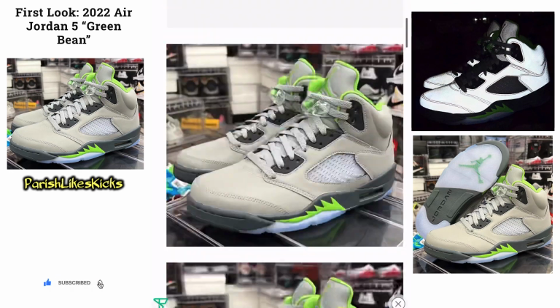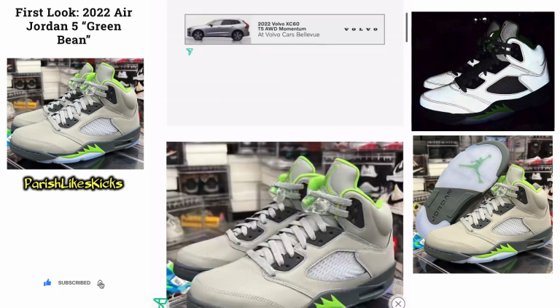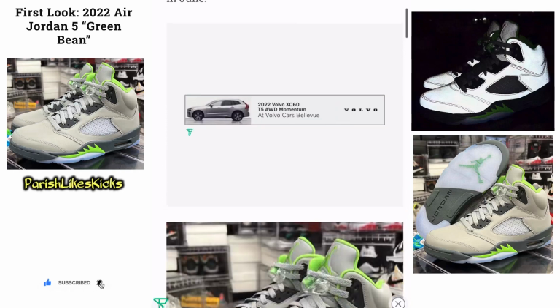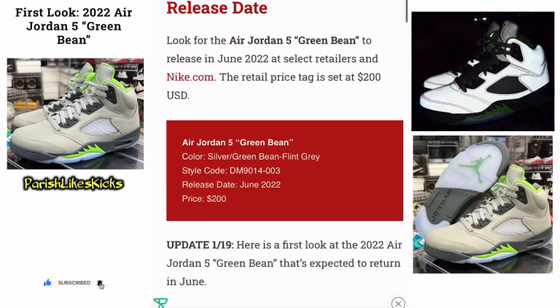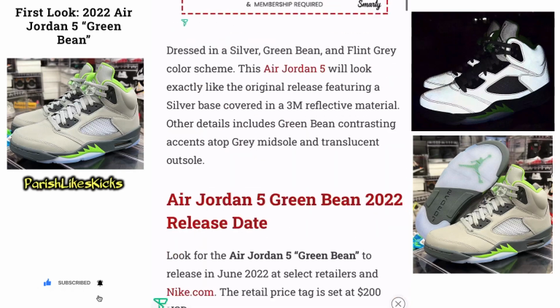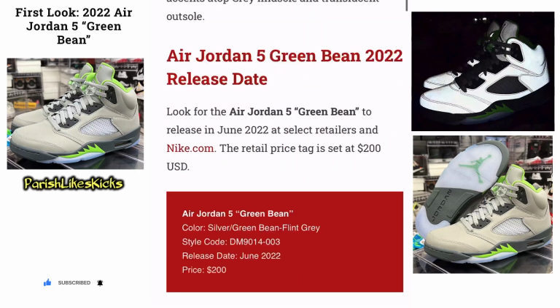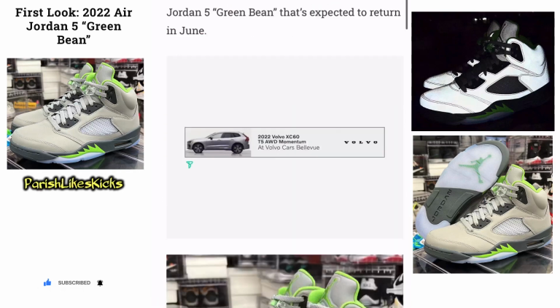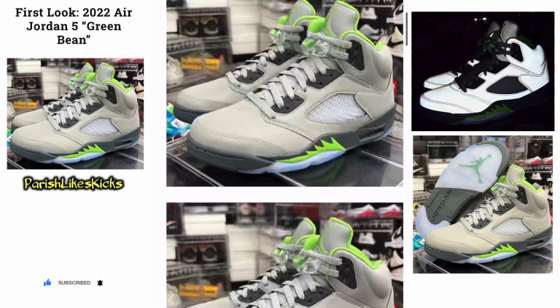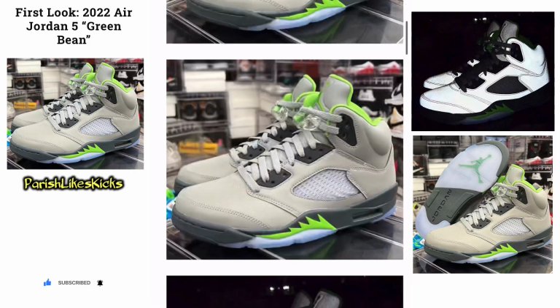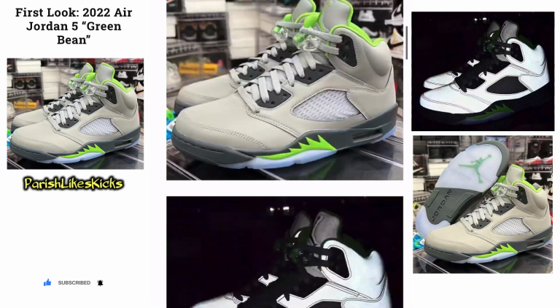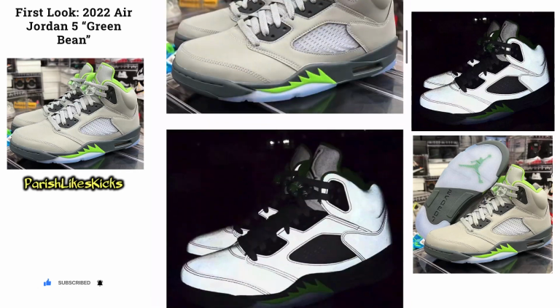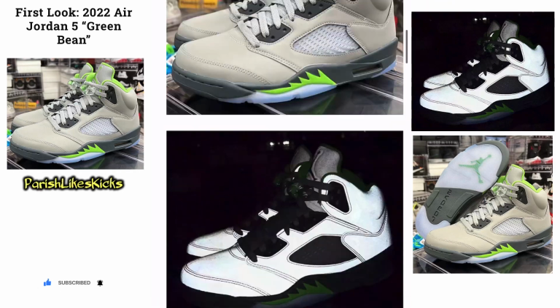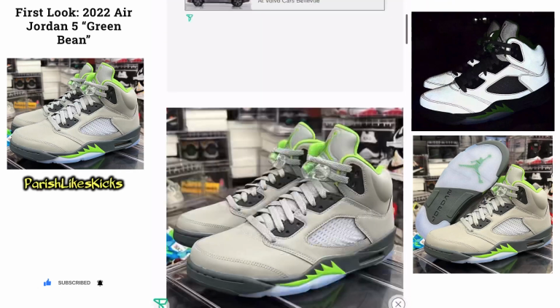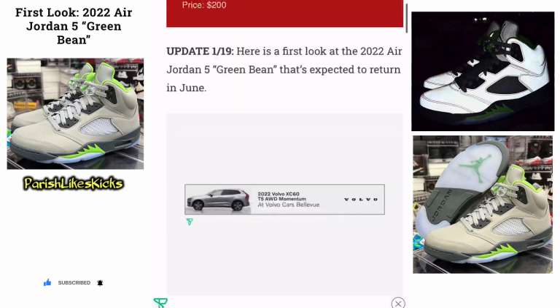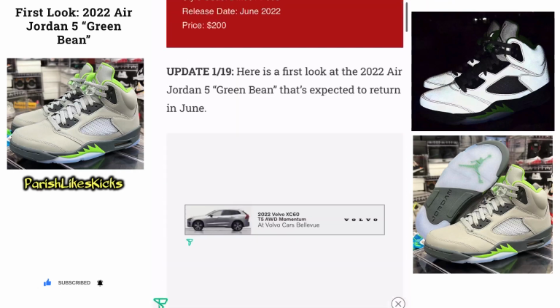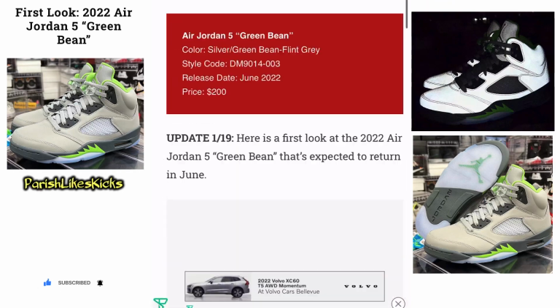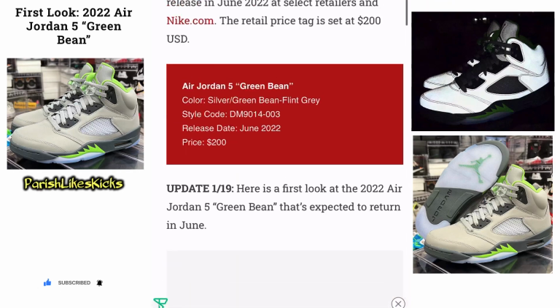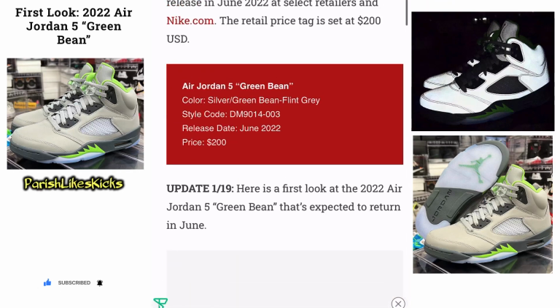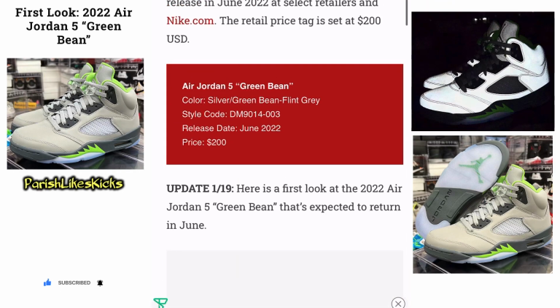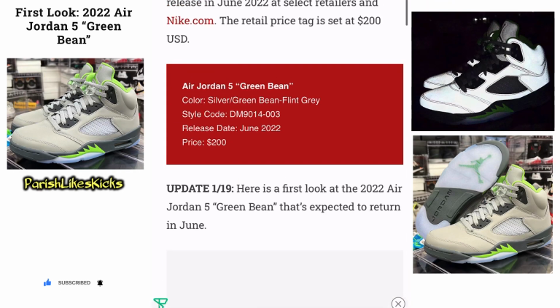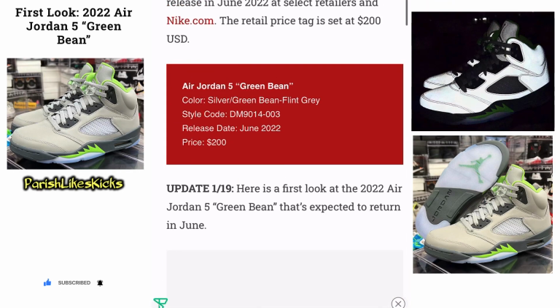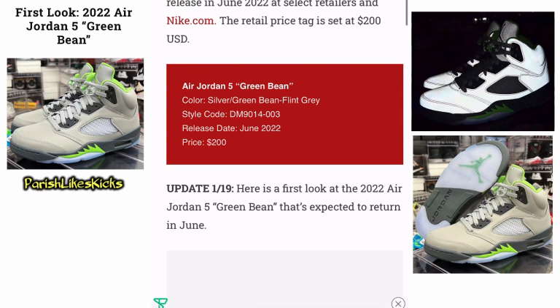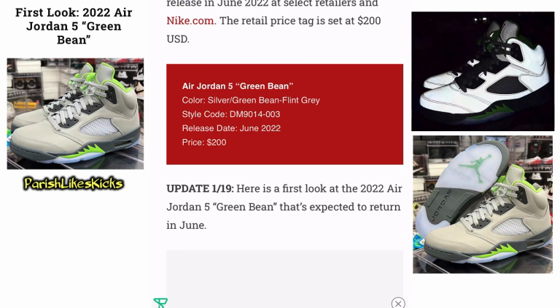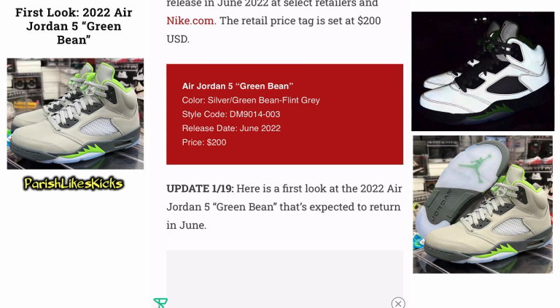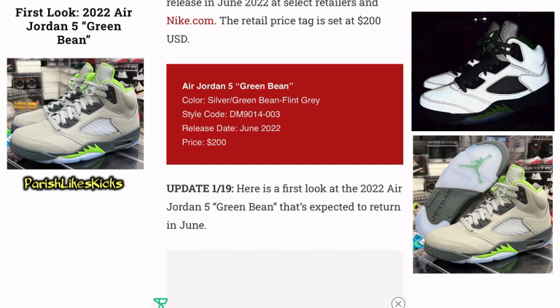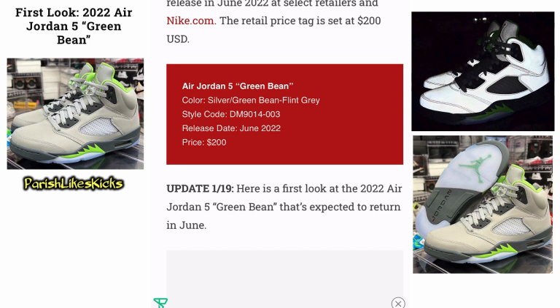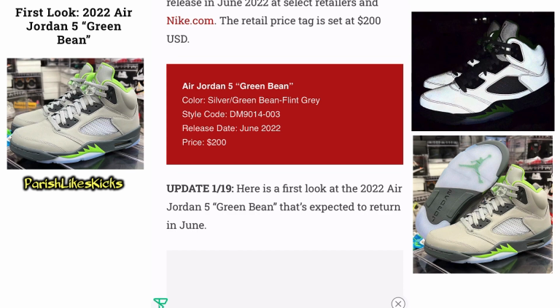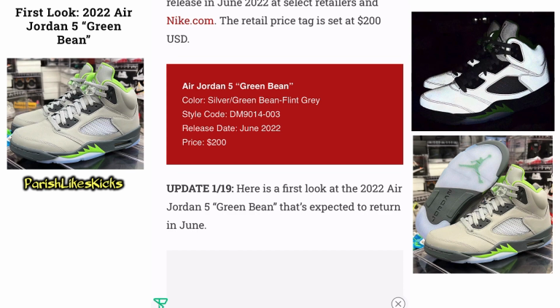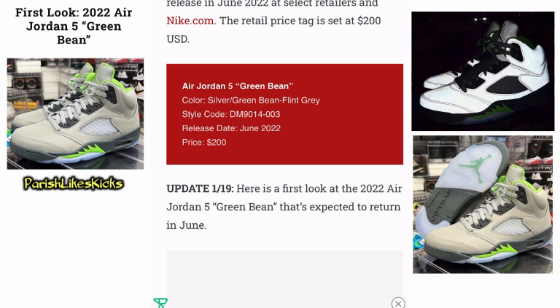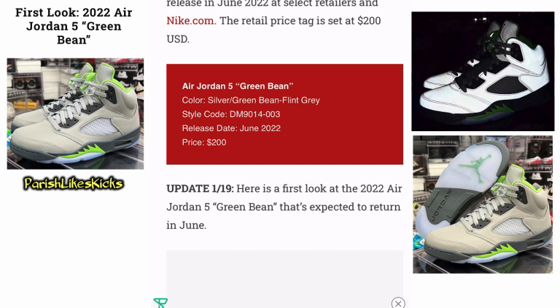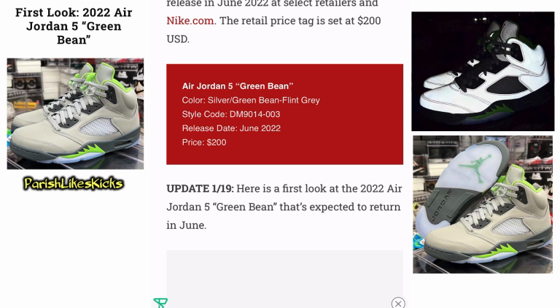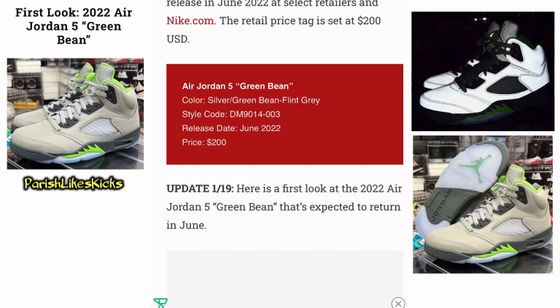Let me know how you guys feel about it. If you're trying to cop it, the price tag is $200. Releases in June — coming up soon.